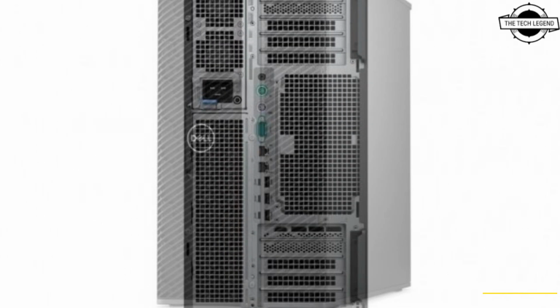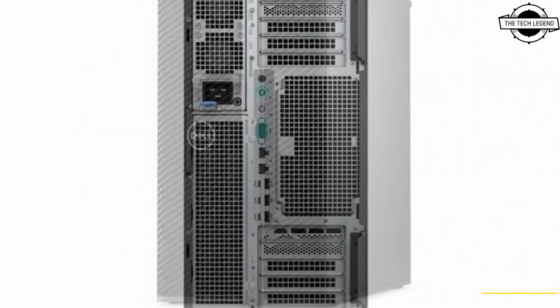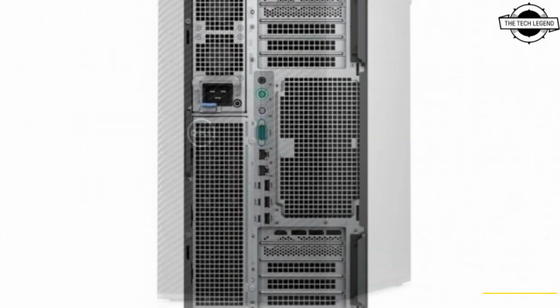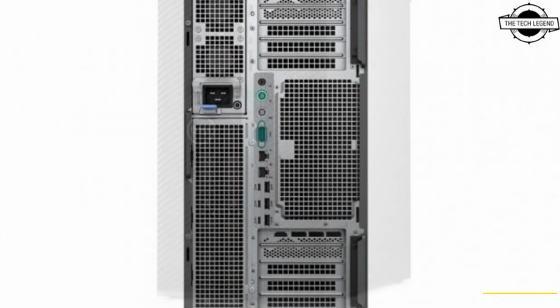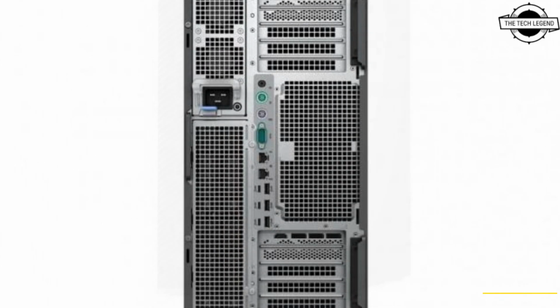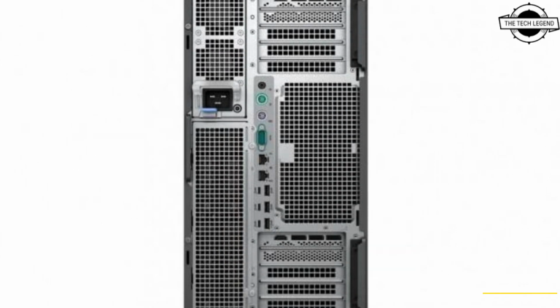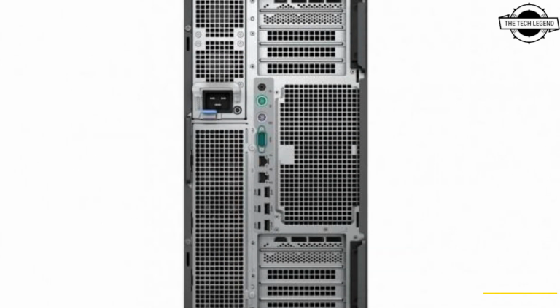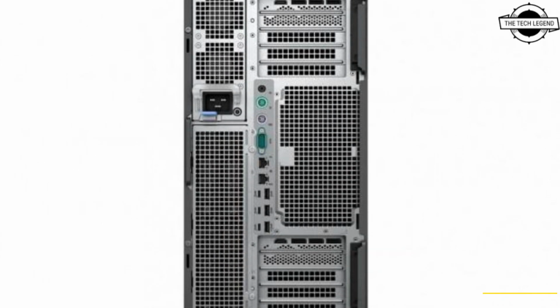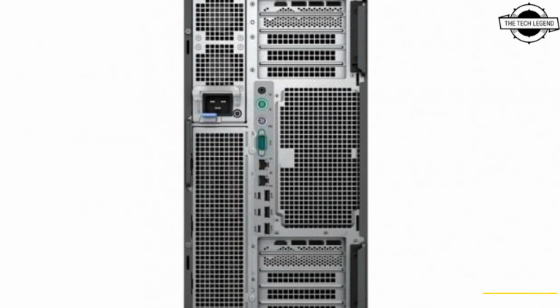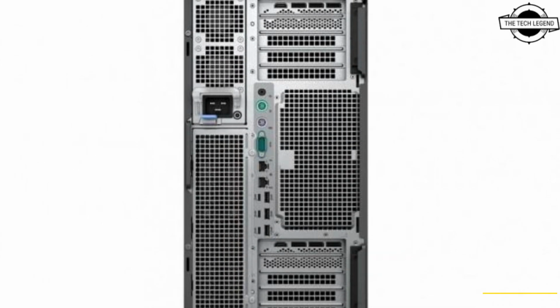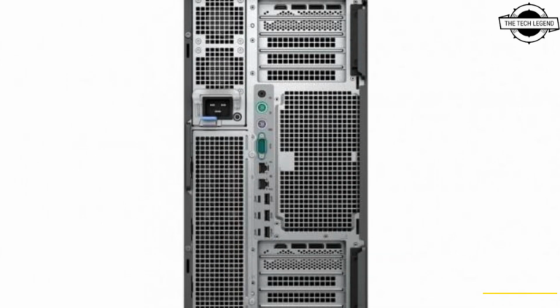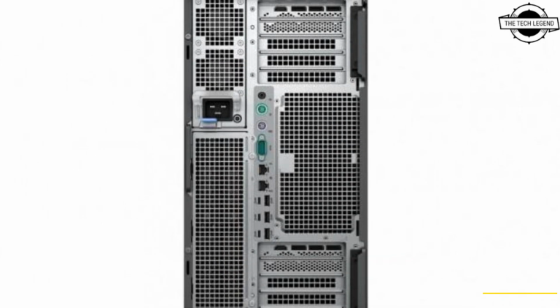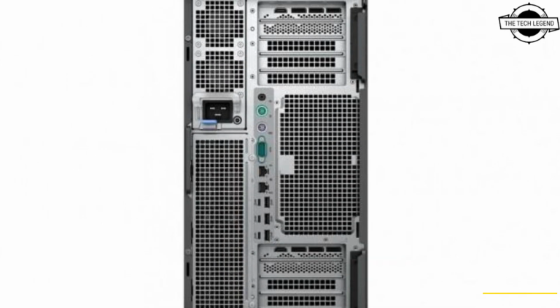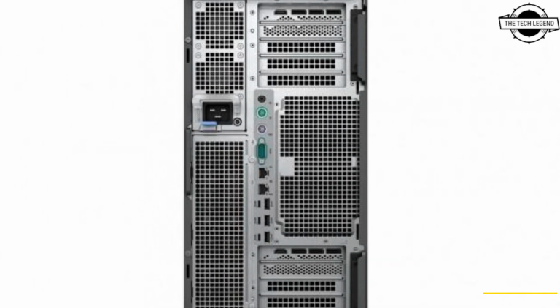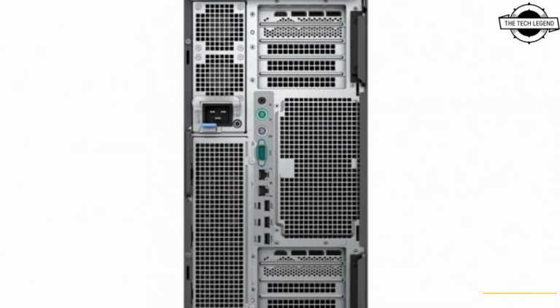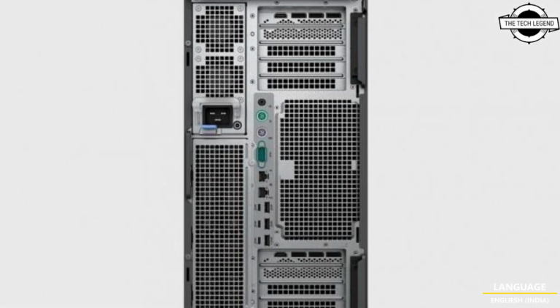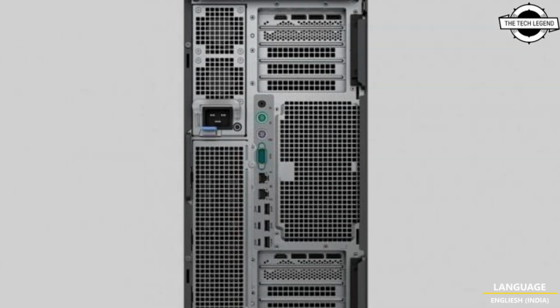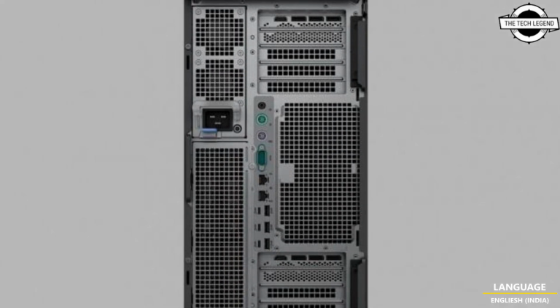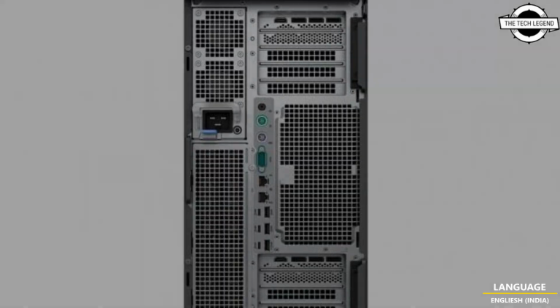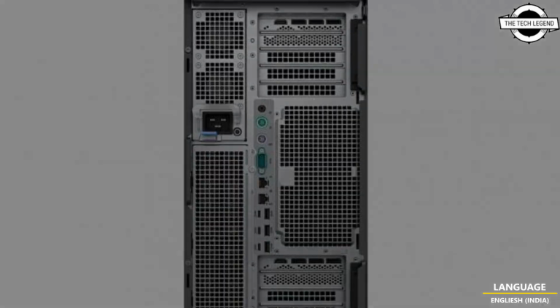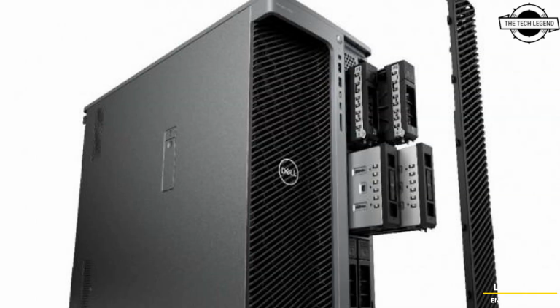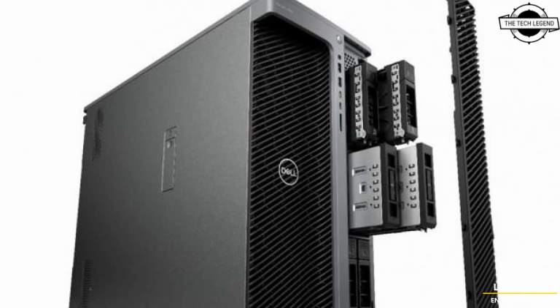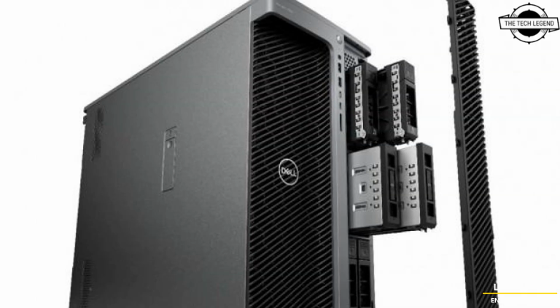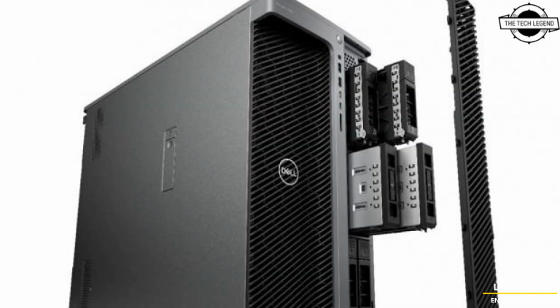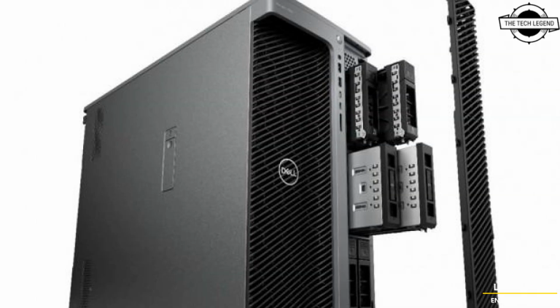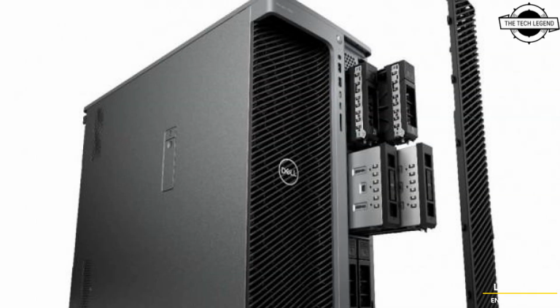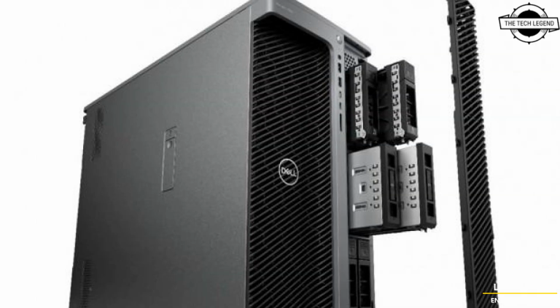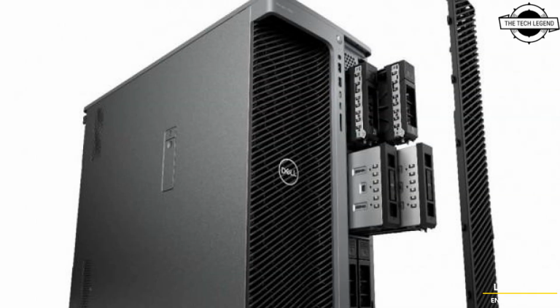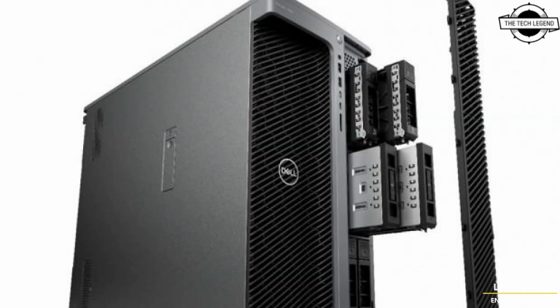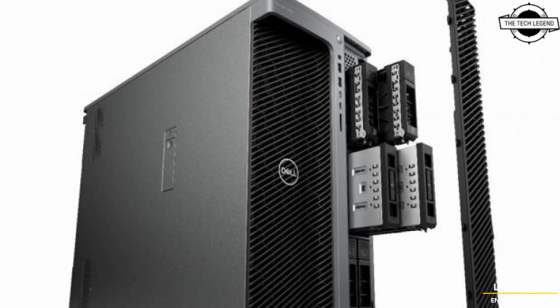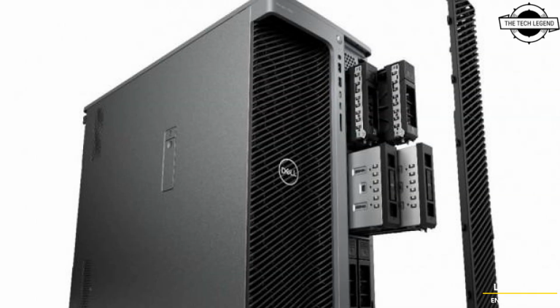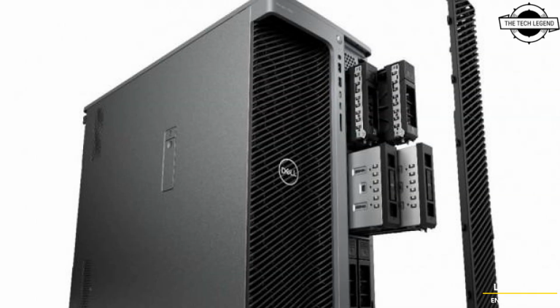If I talk about pricing, the base configuration selling price for this workstation is $10,439.